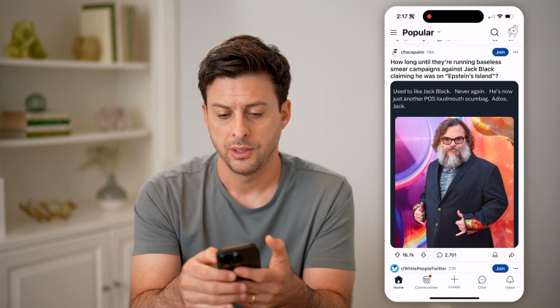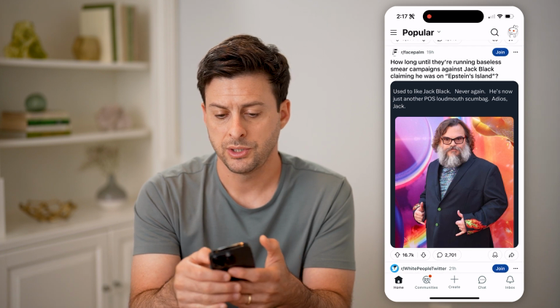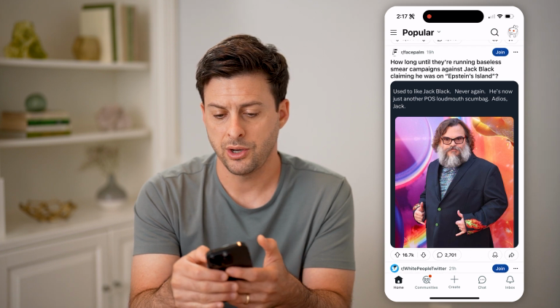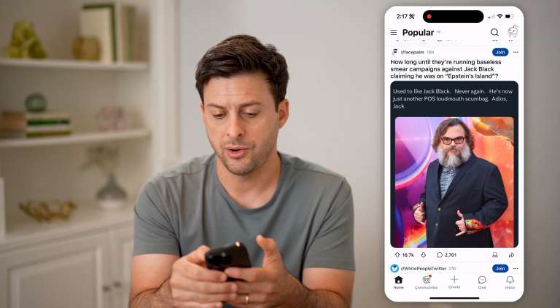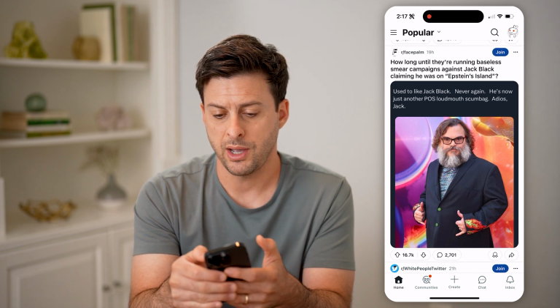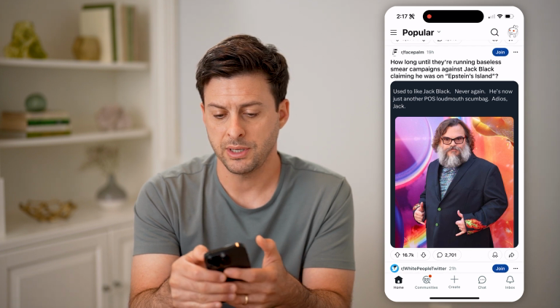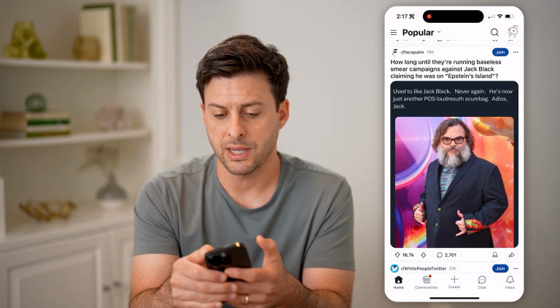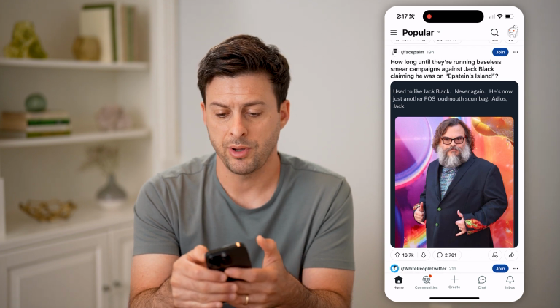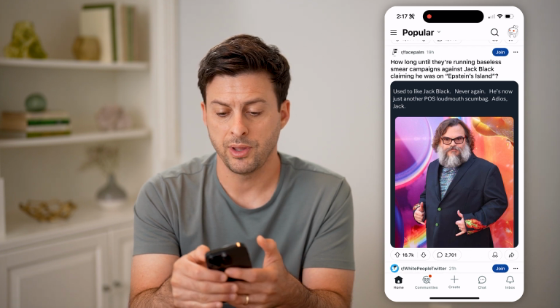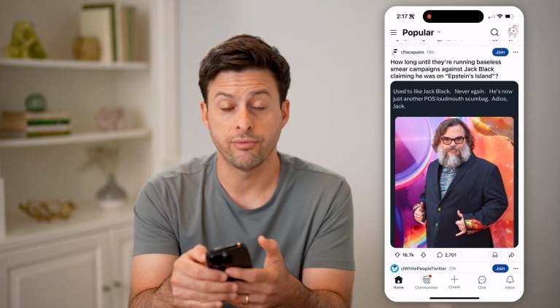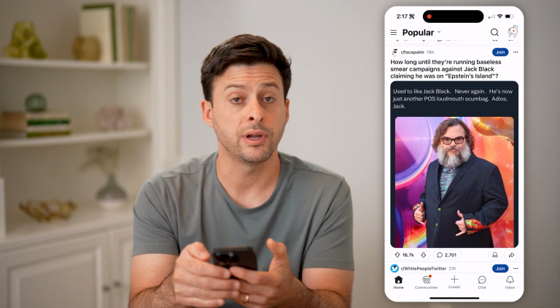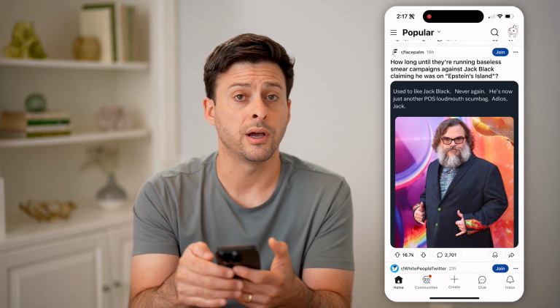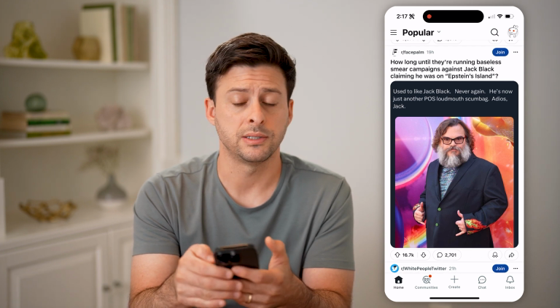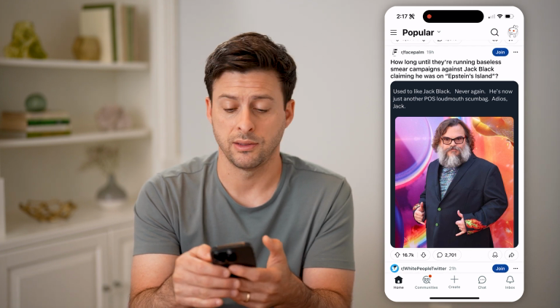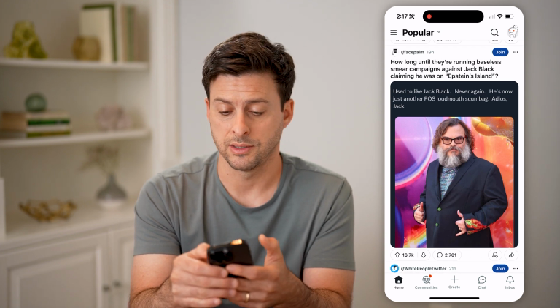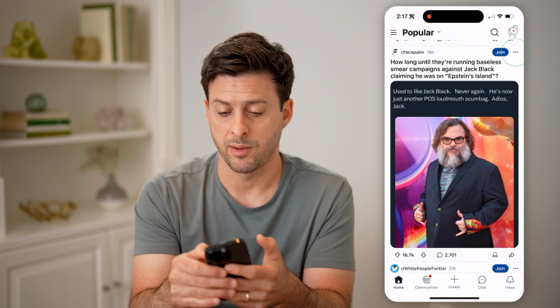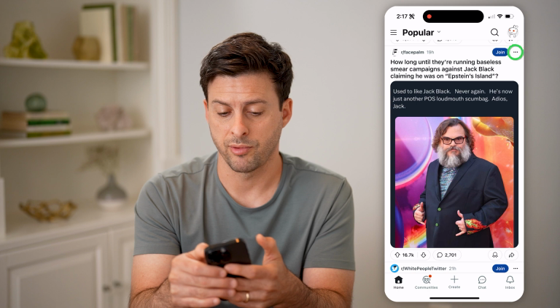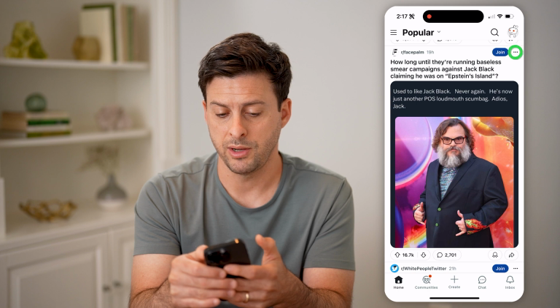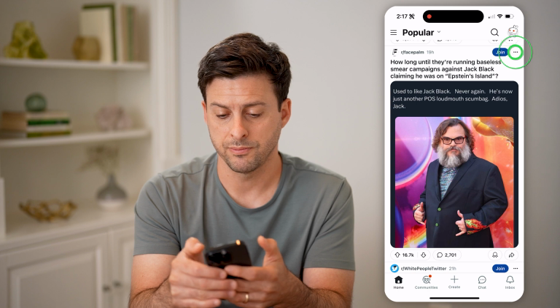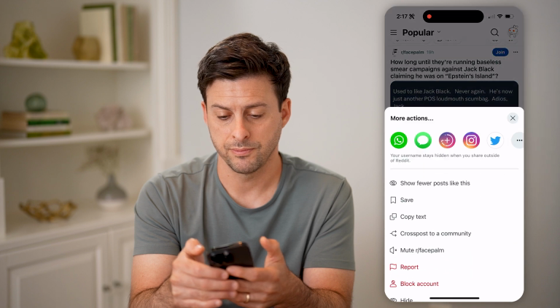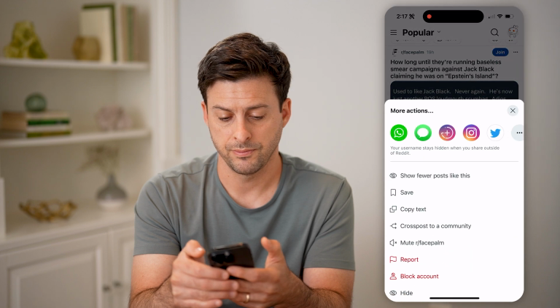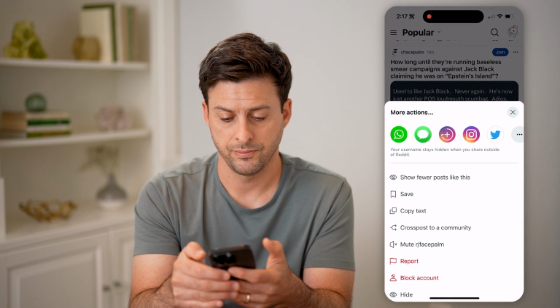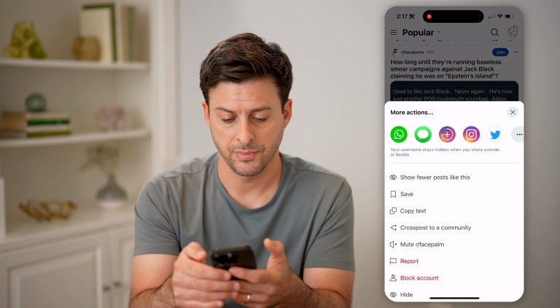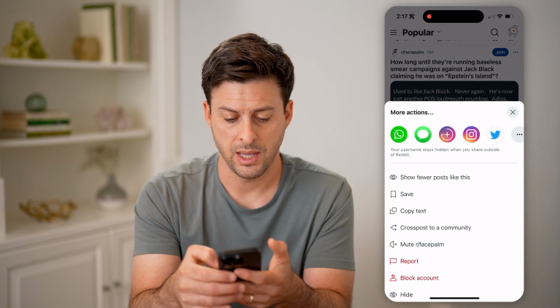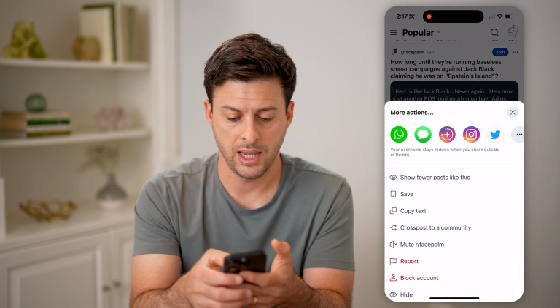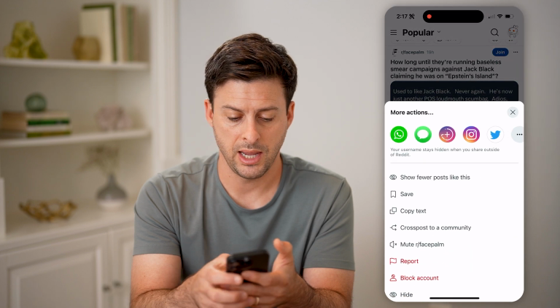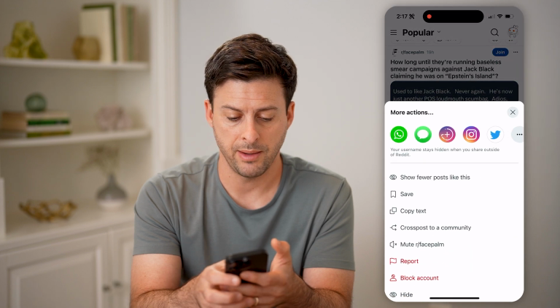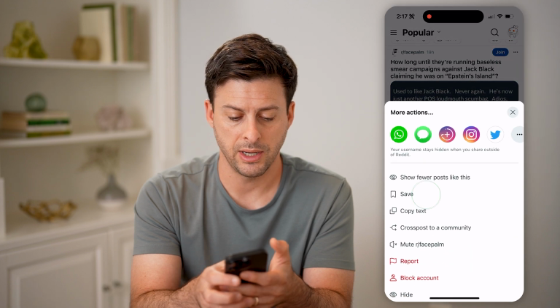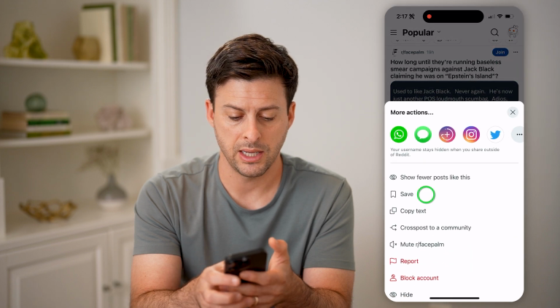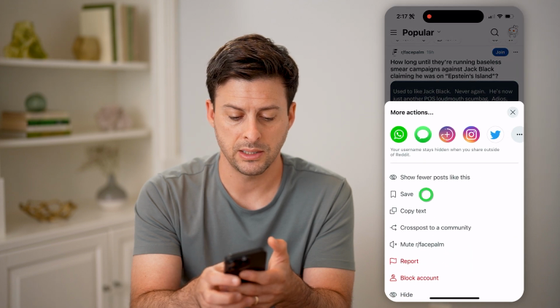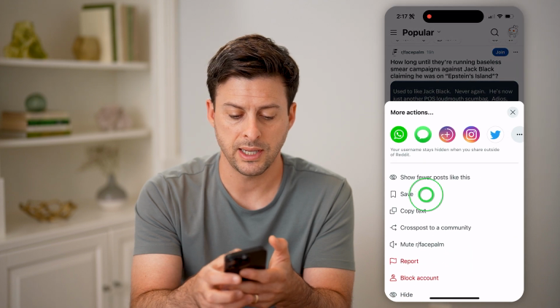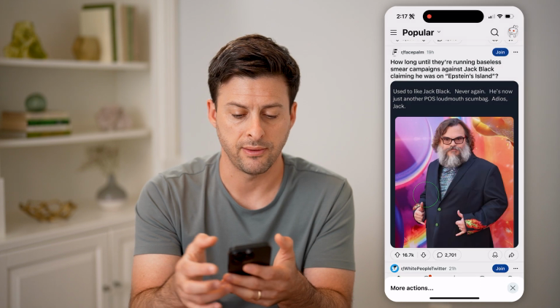I'm going to tap on the three dots at the top and hit save.